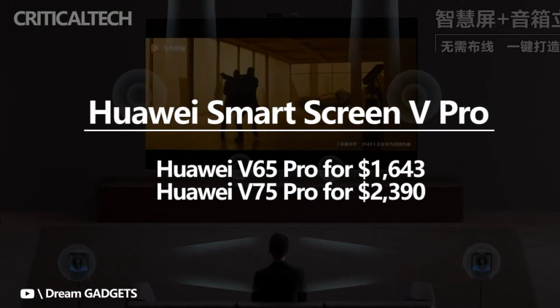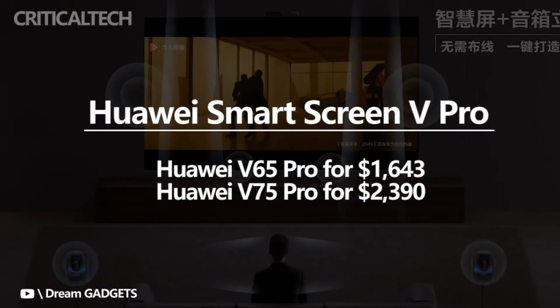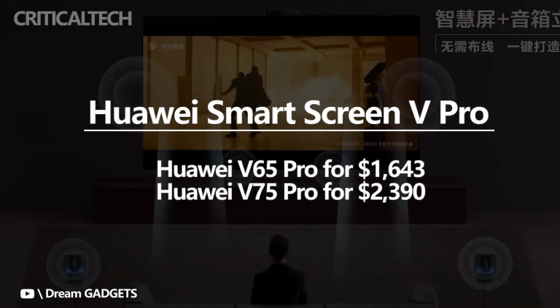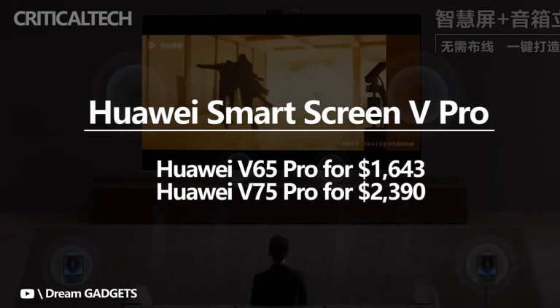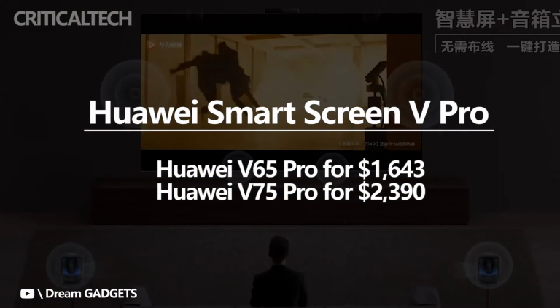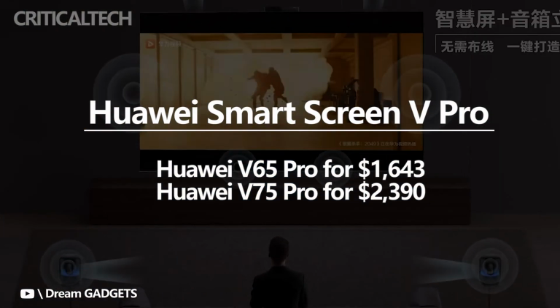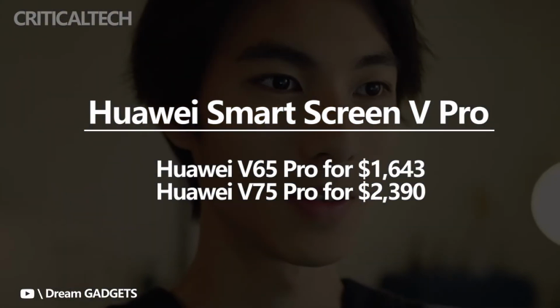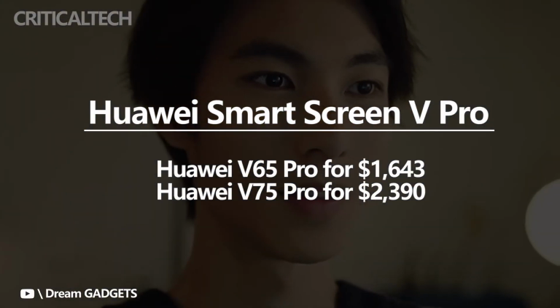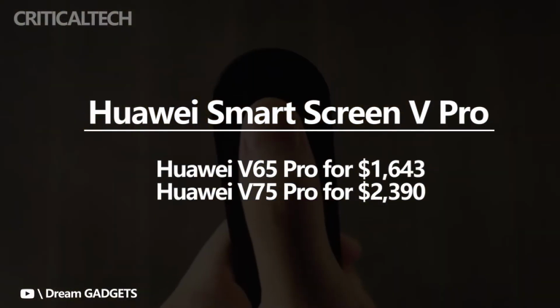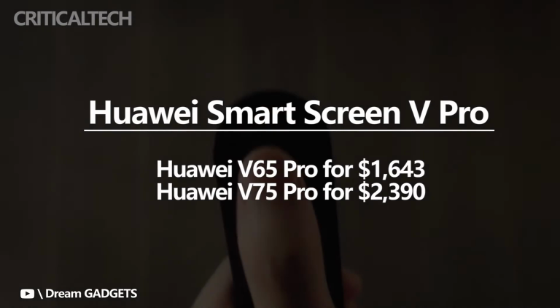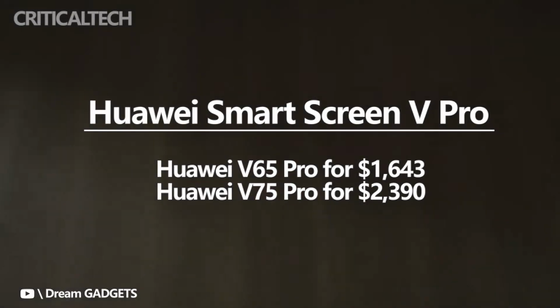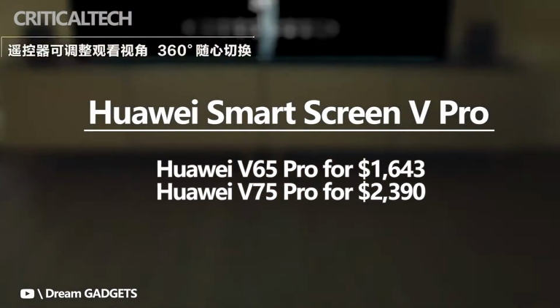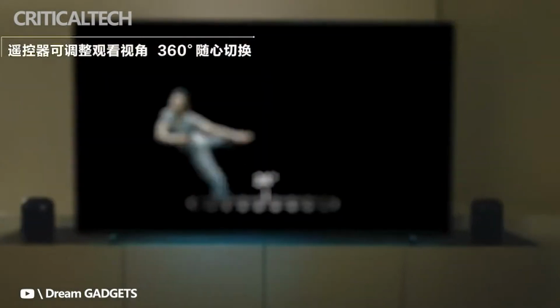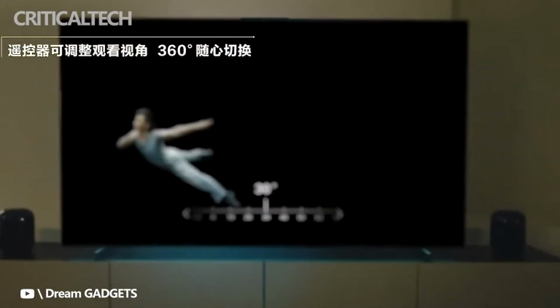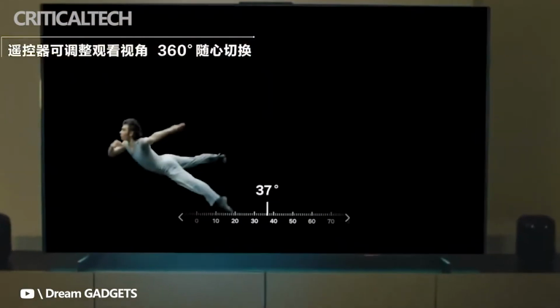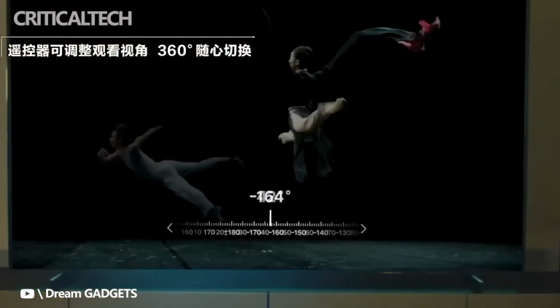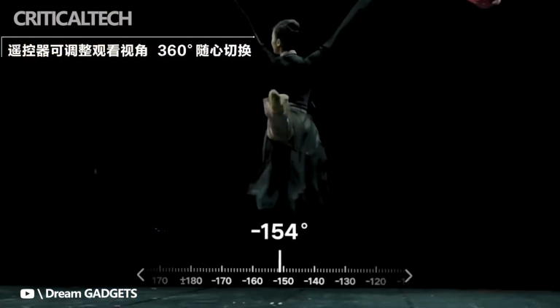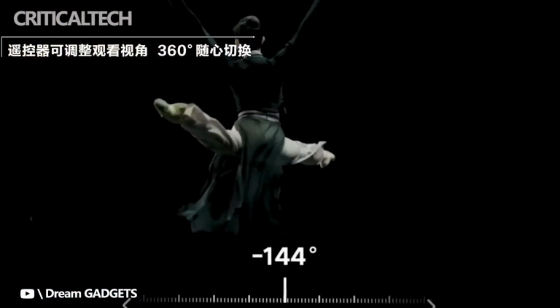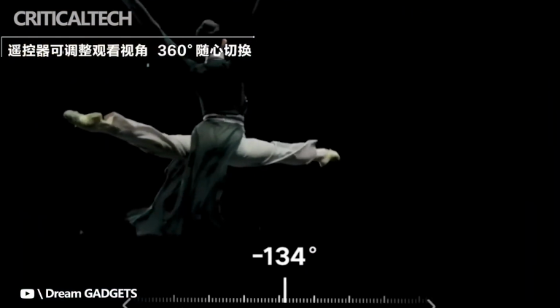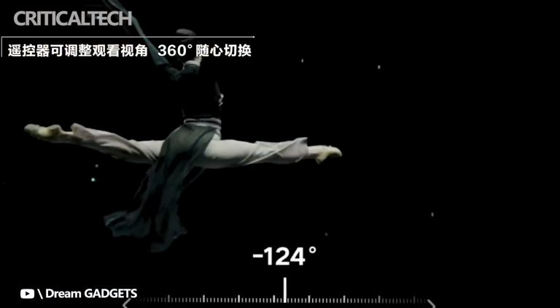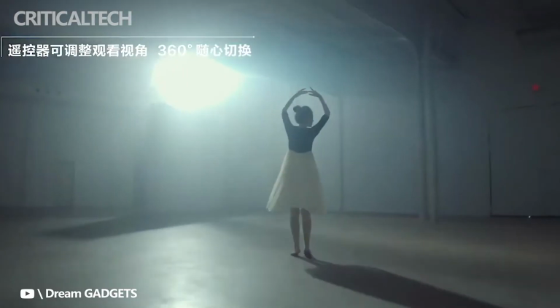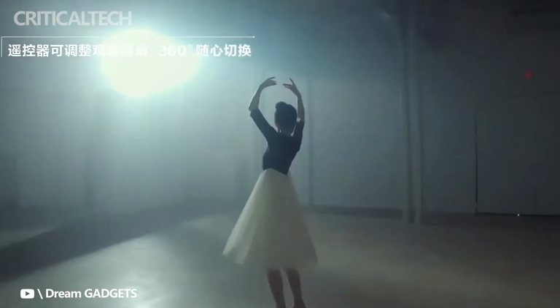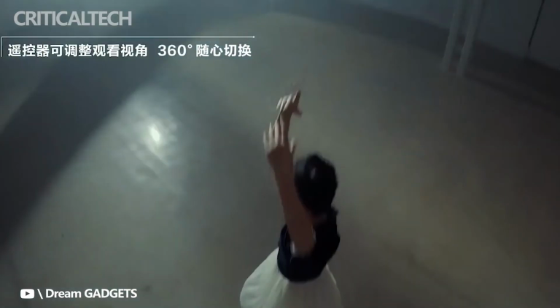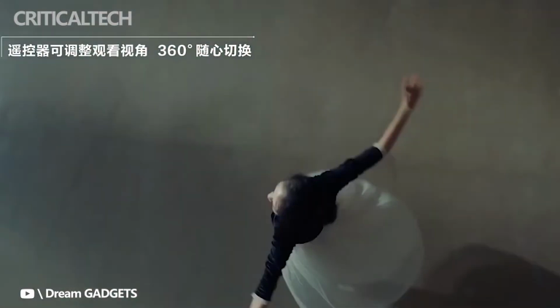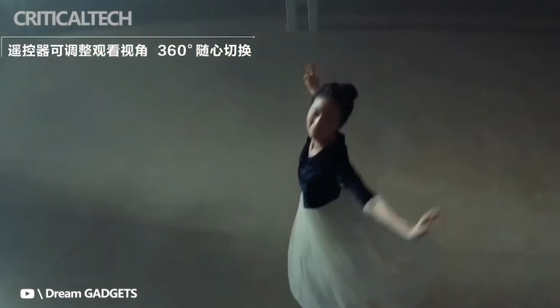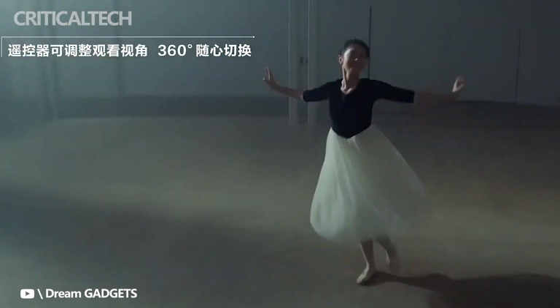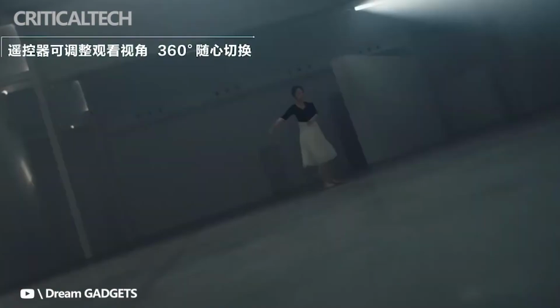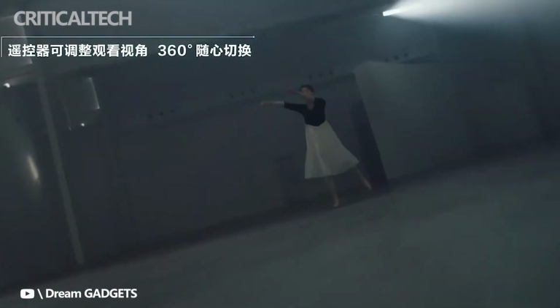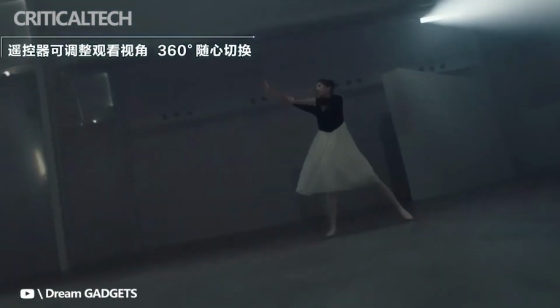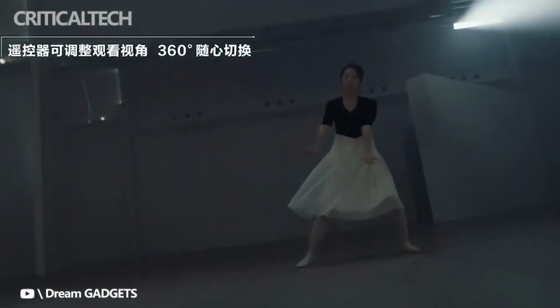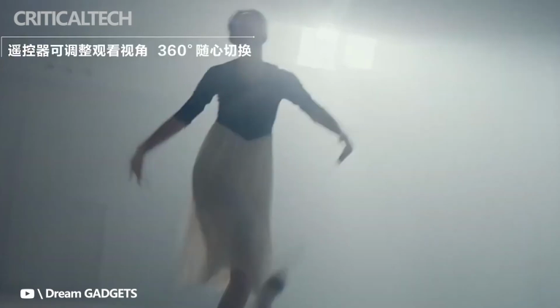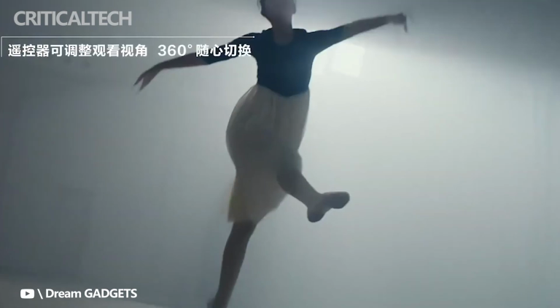Did you like the new TV models from Huawei? Would you buy one for yourself? Write your opinion in the comments below. Thanks for watching, have a nice day and see you soon.